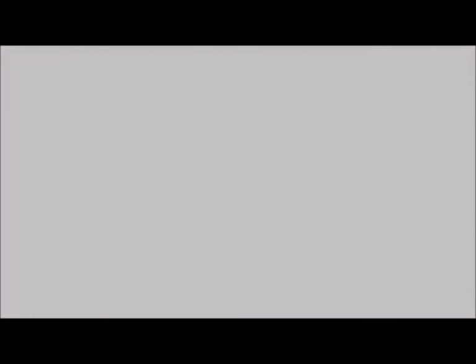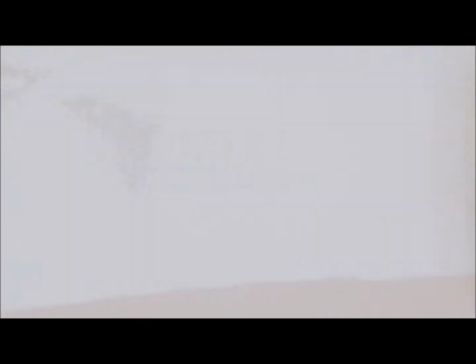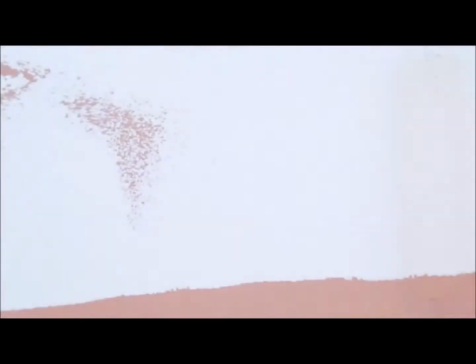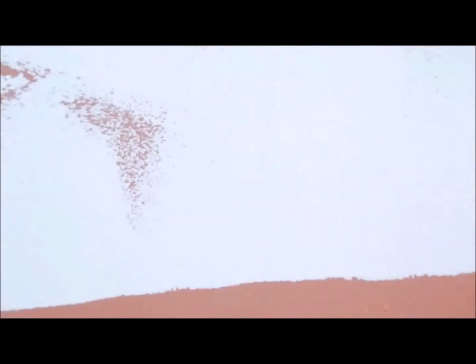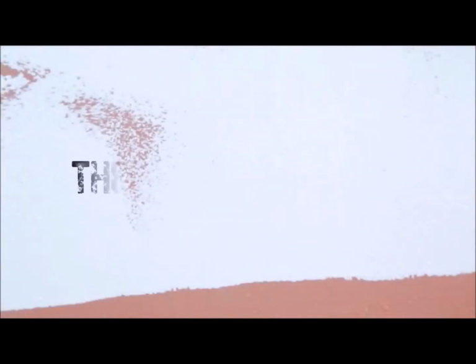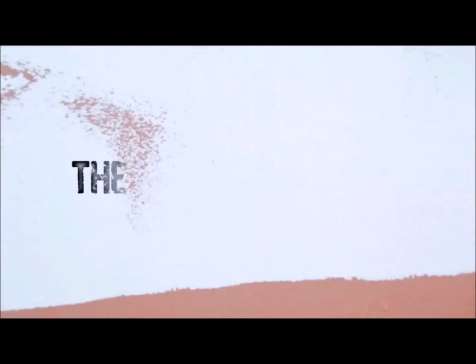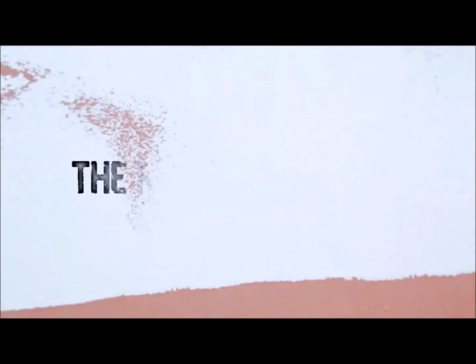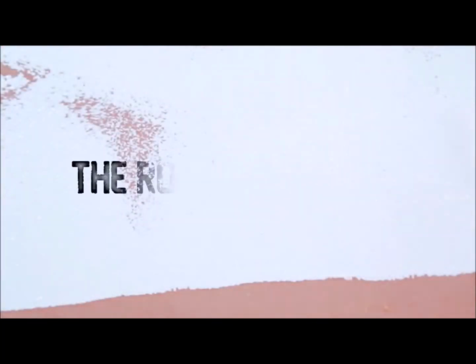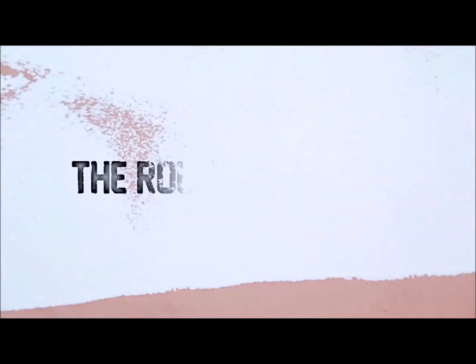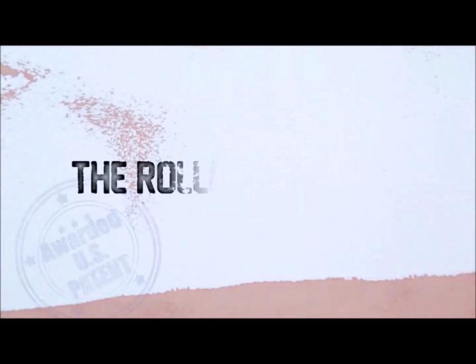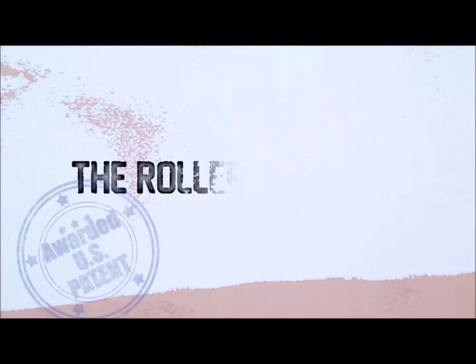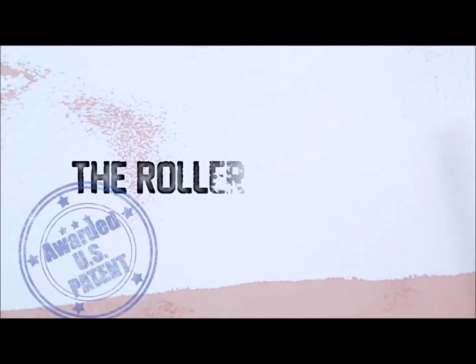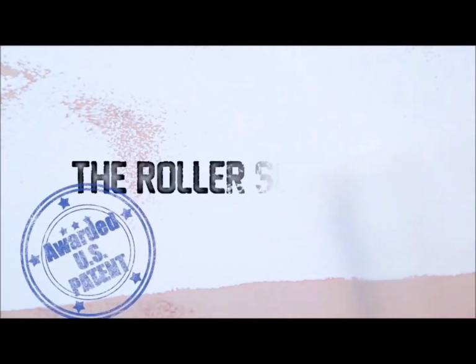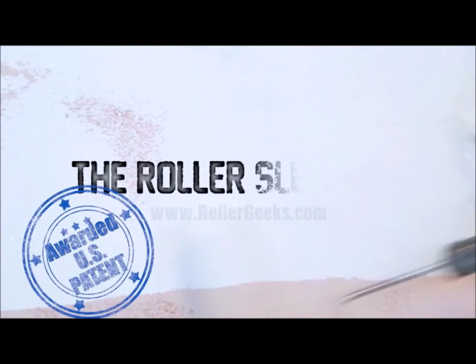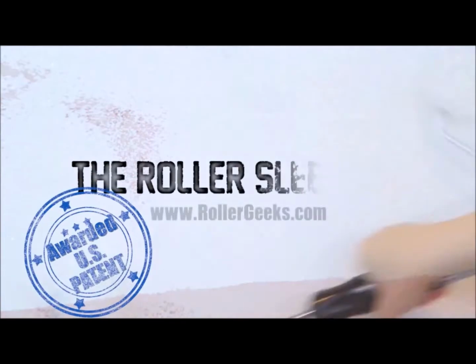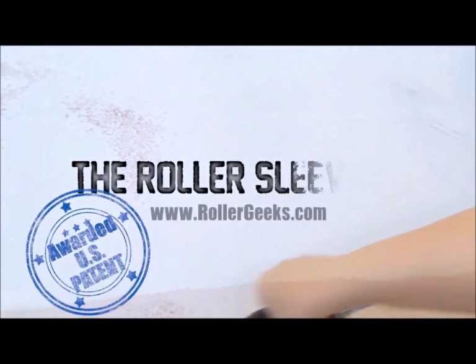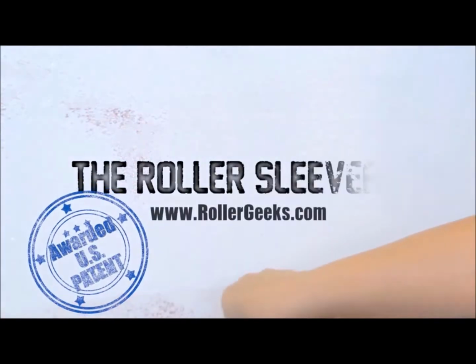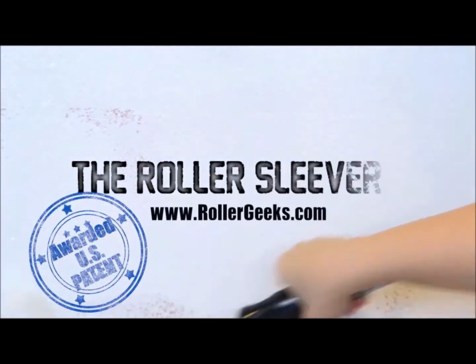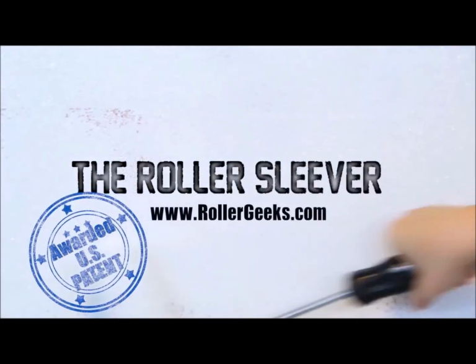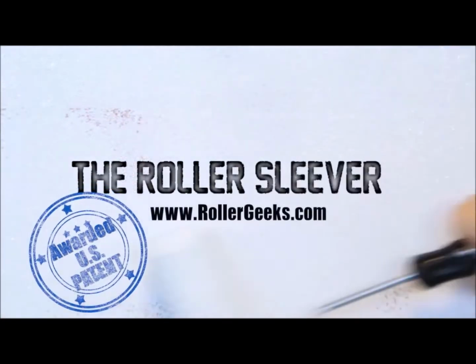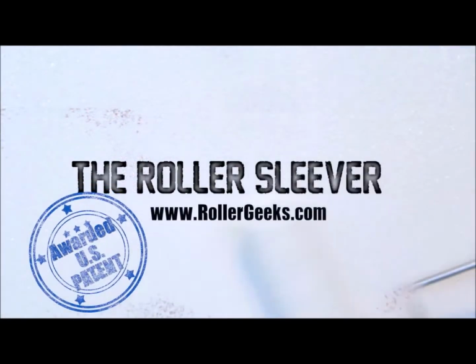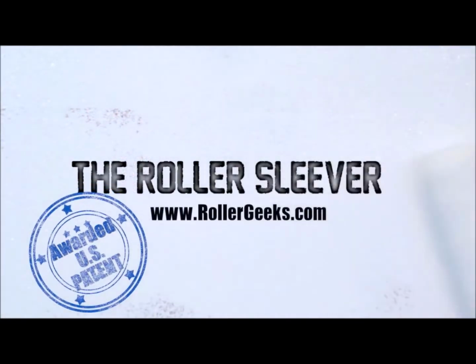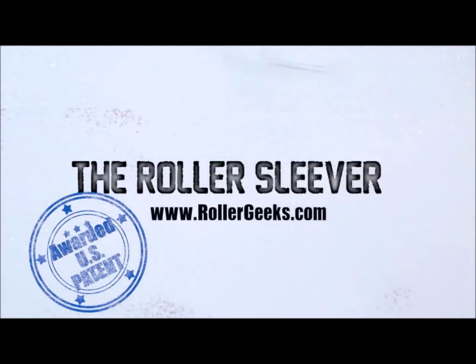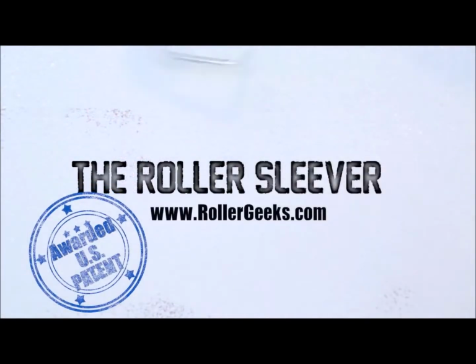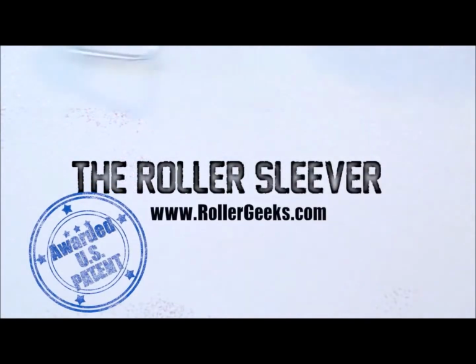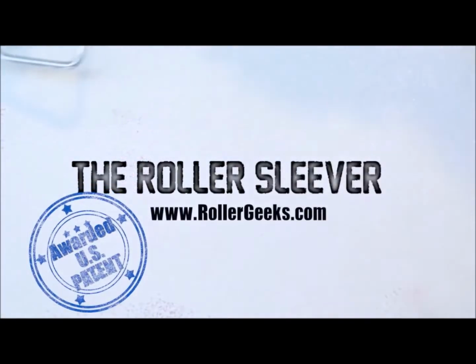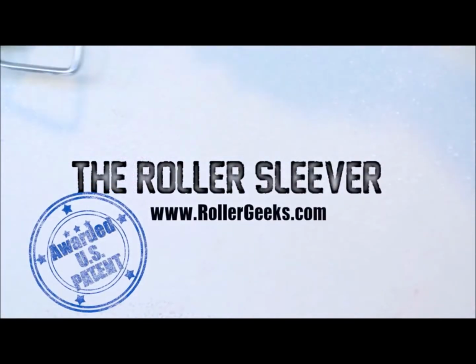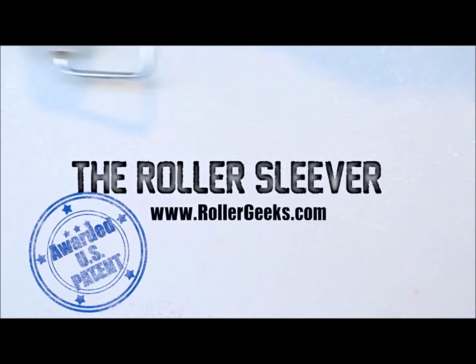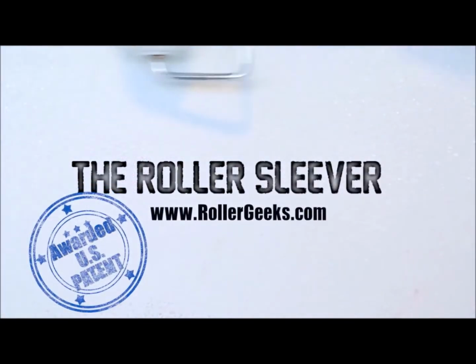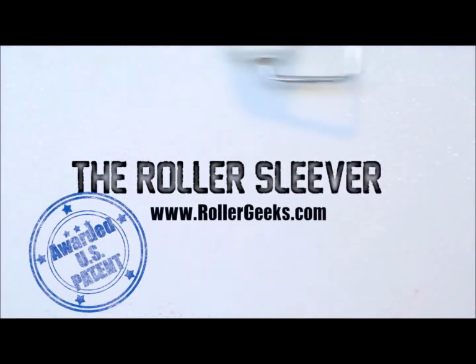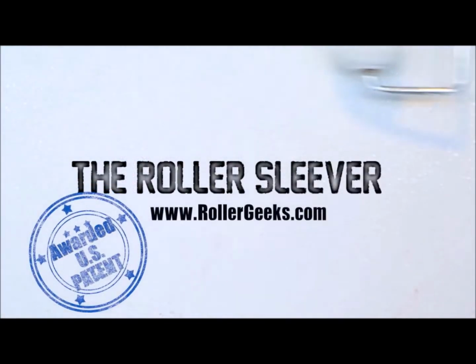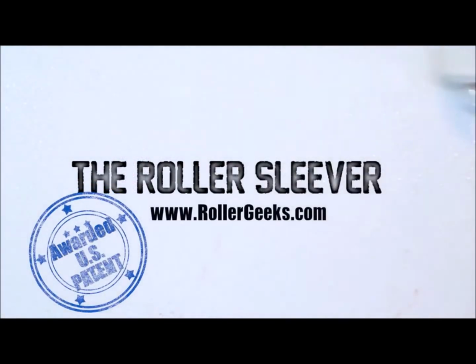For more information, visit www.rollergeeks.com.